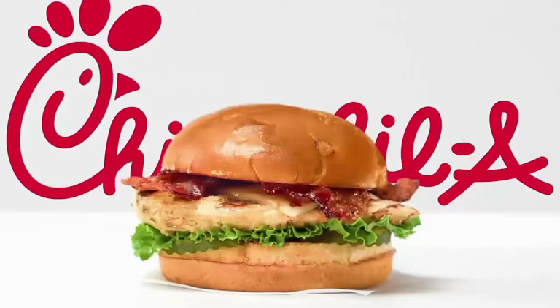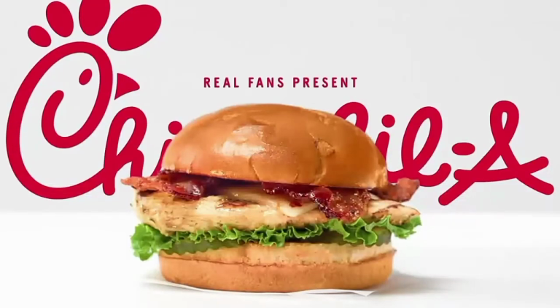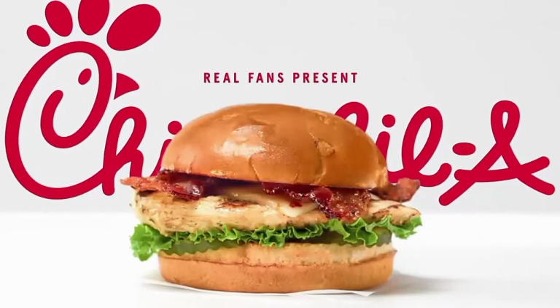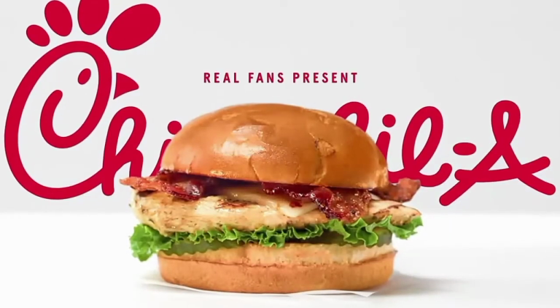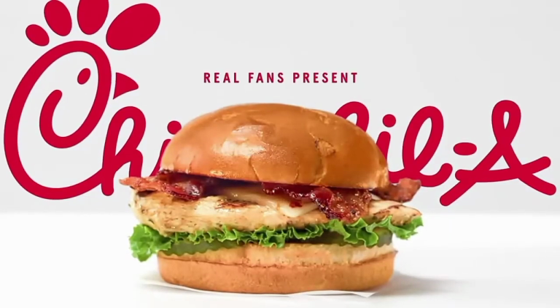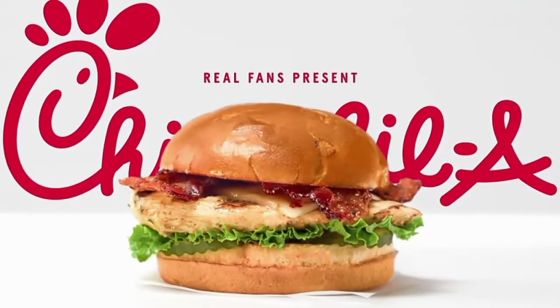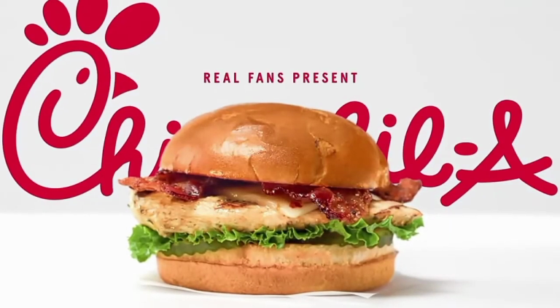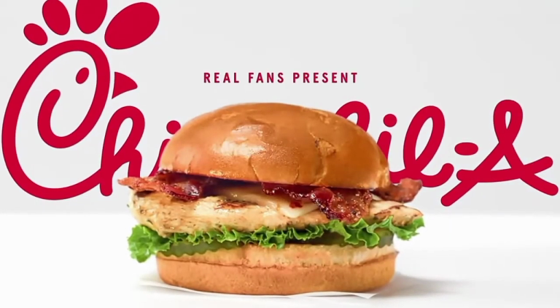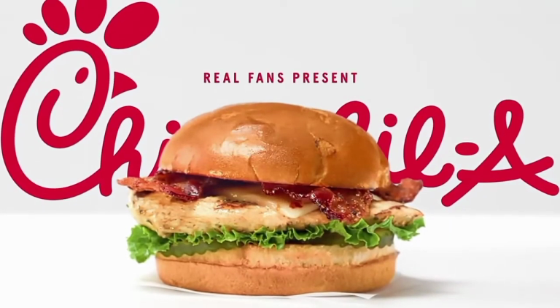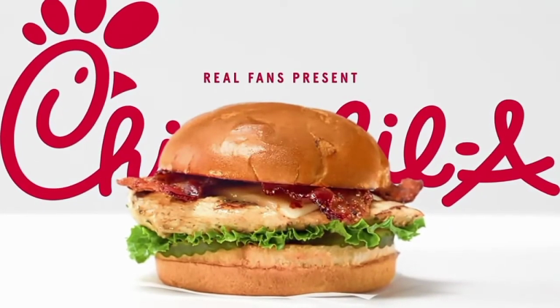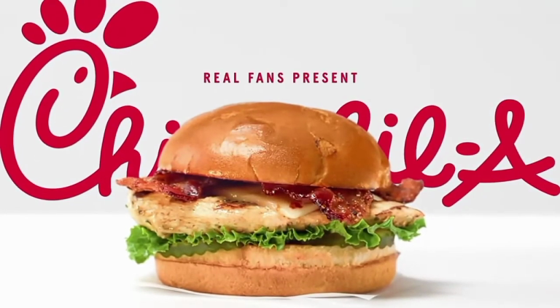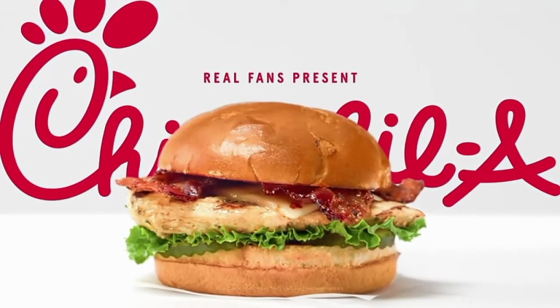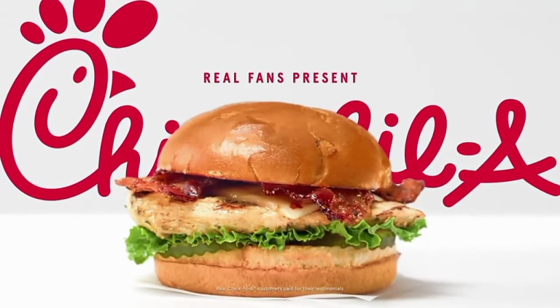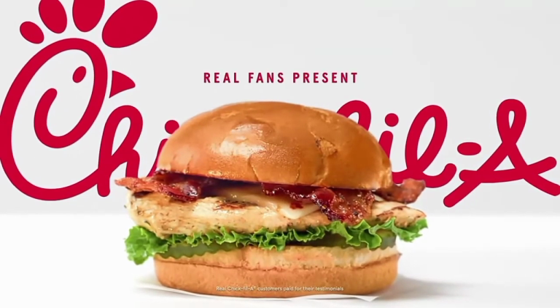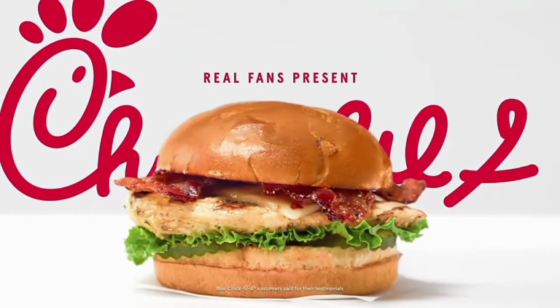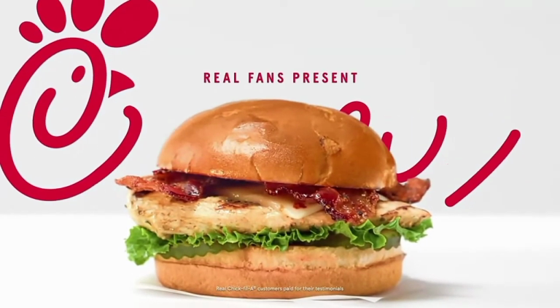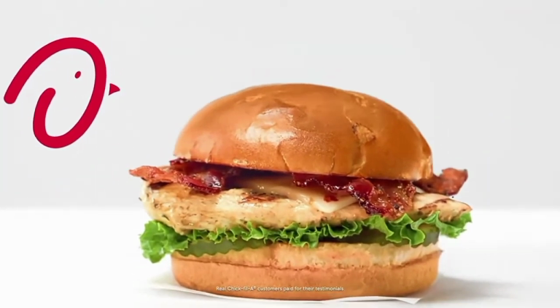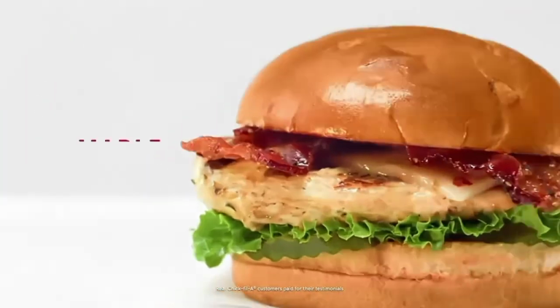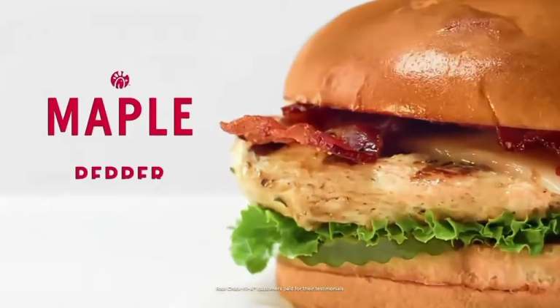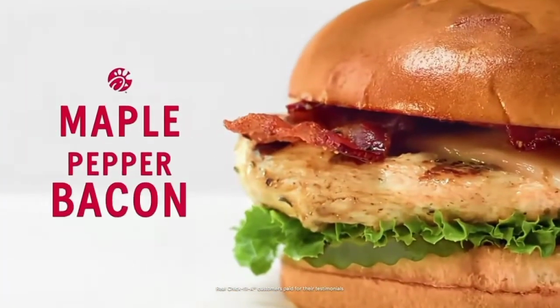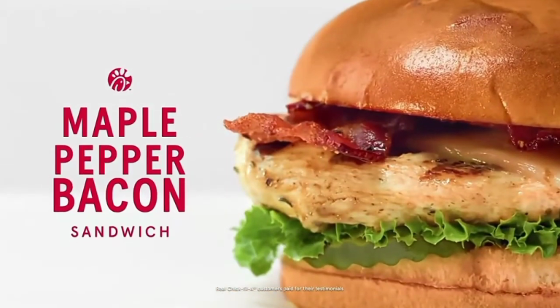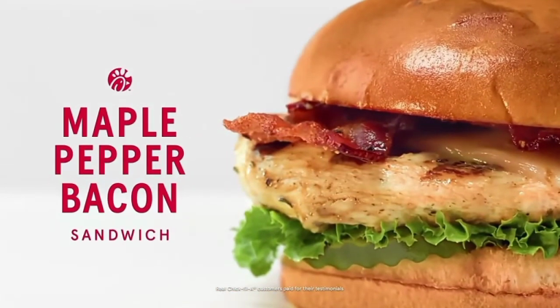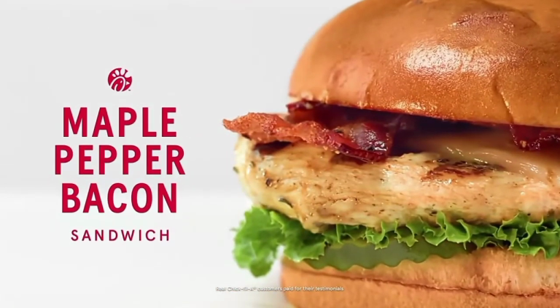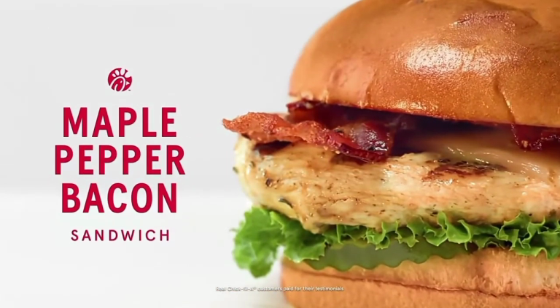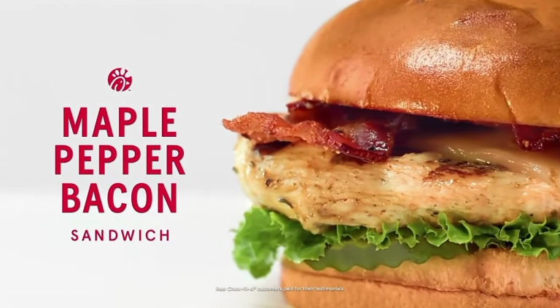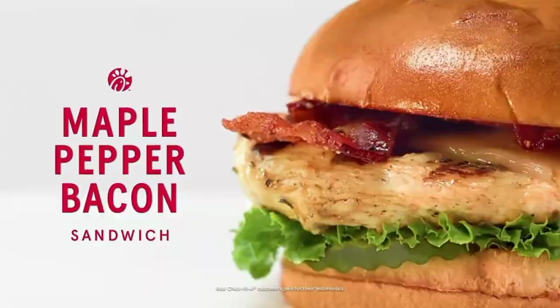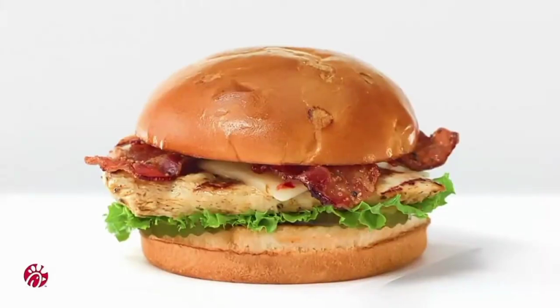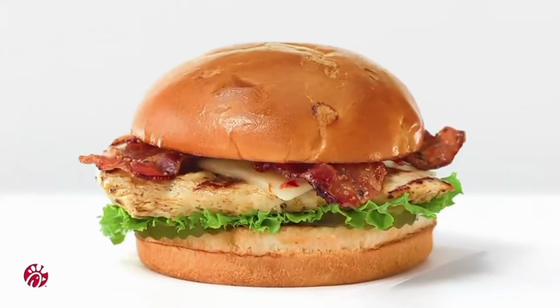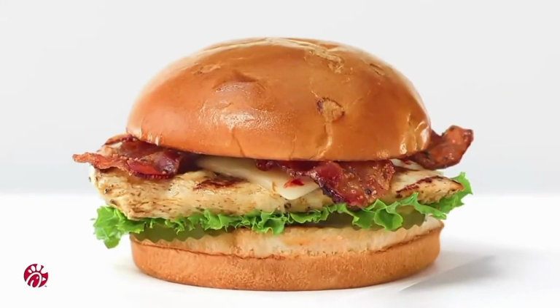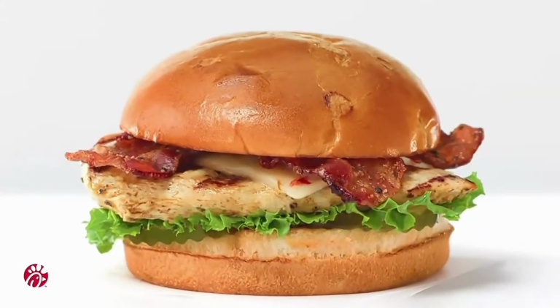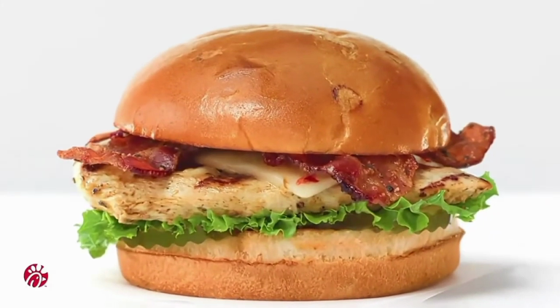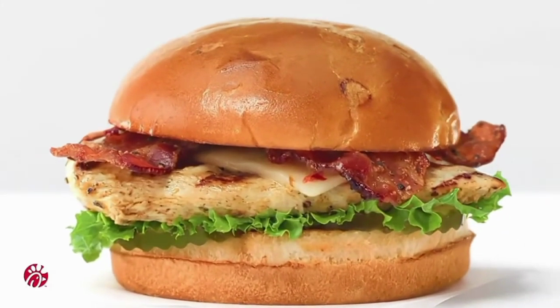What's up? I'm Miles. Hey, and I'm Jara. And a little thing we love about the Chick-fil-A Maple Pepper Bacon Sandwich is how the flavors come together.